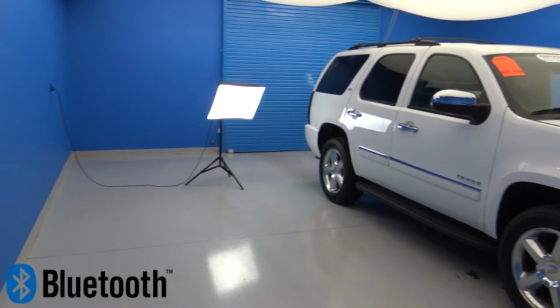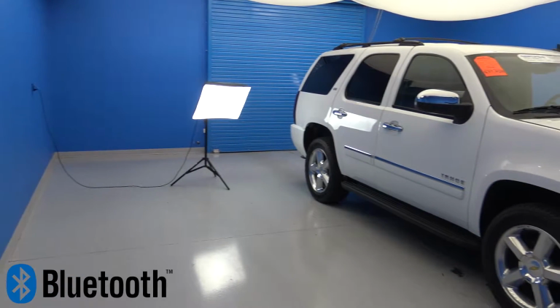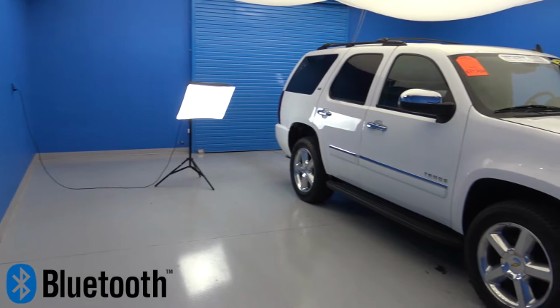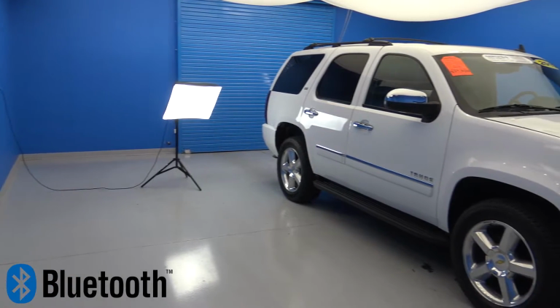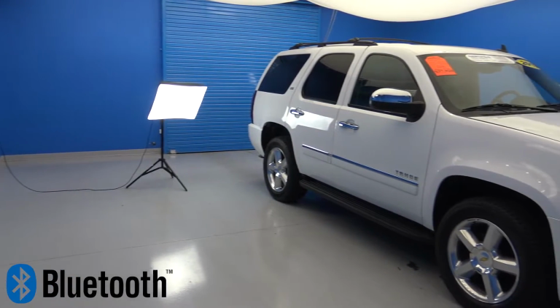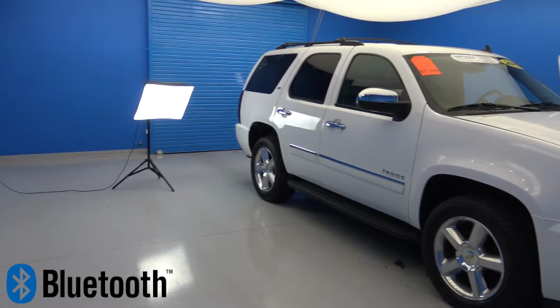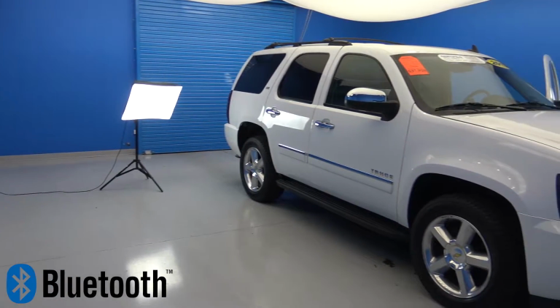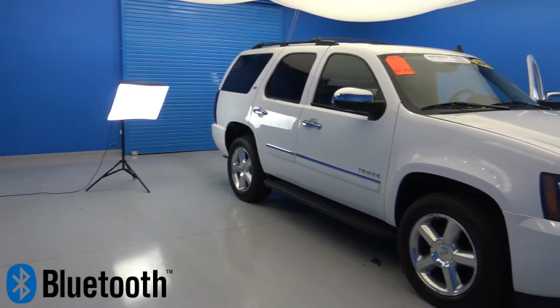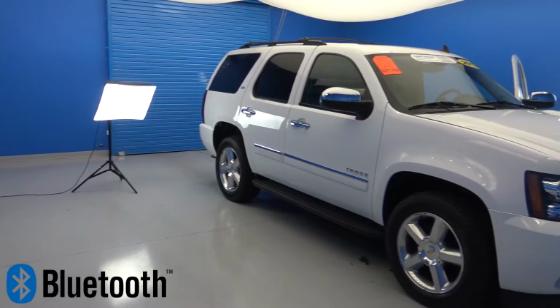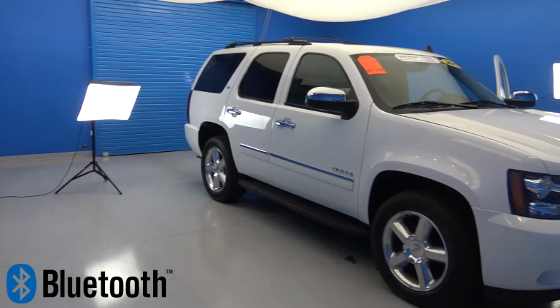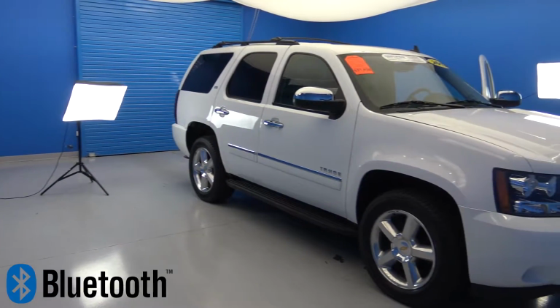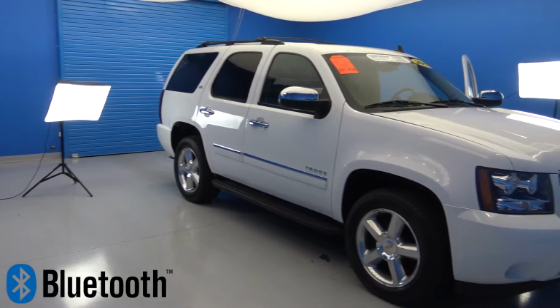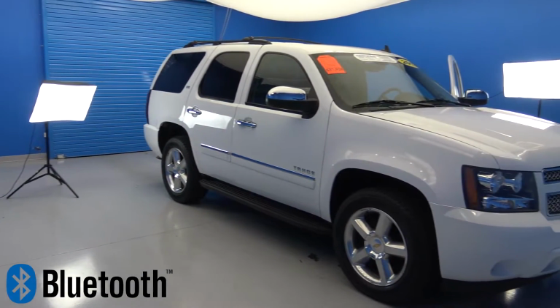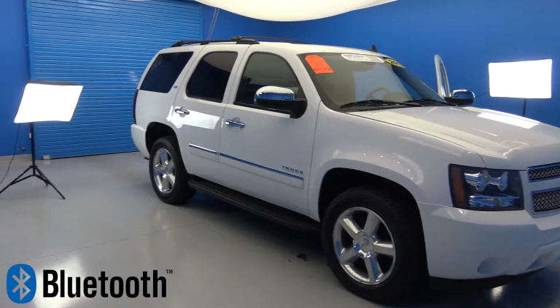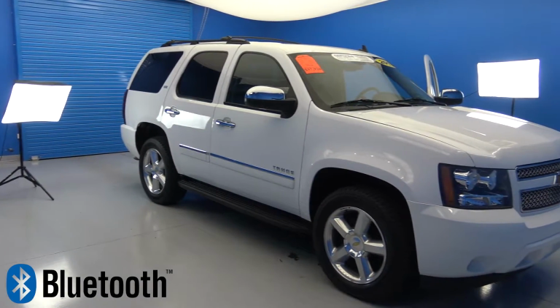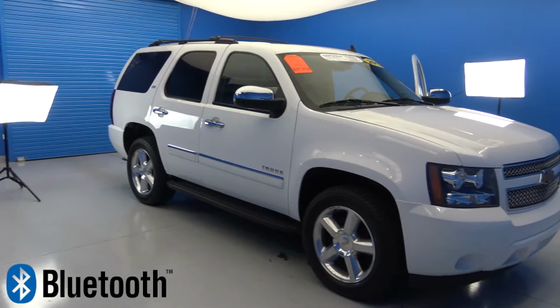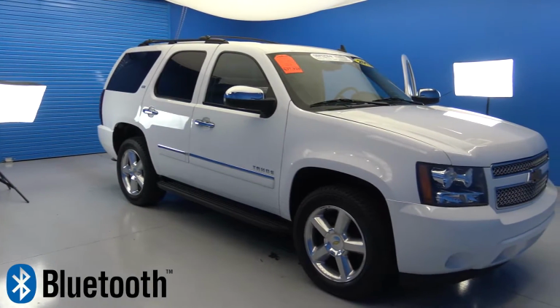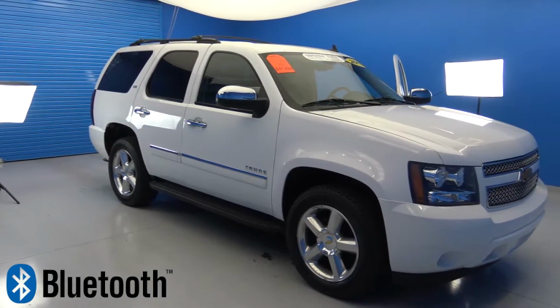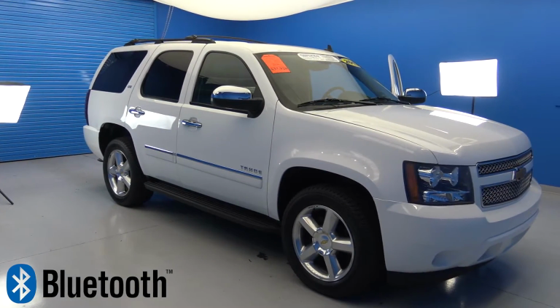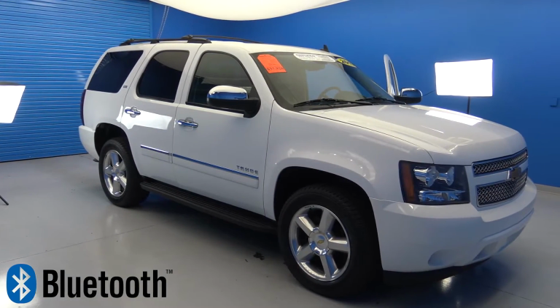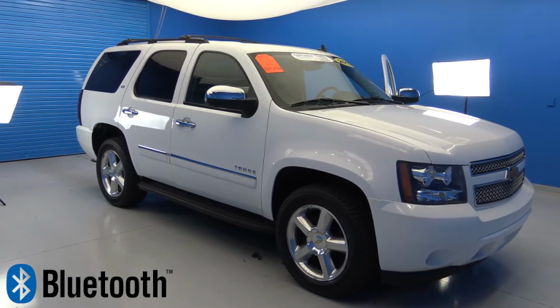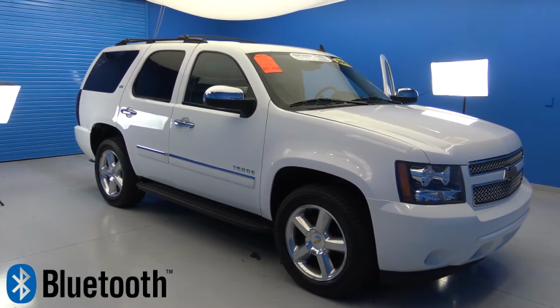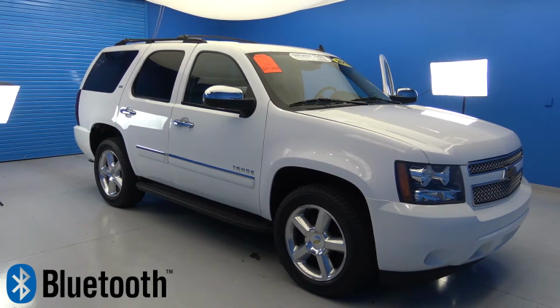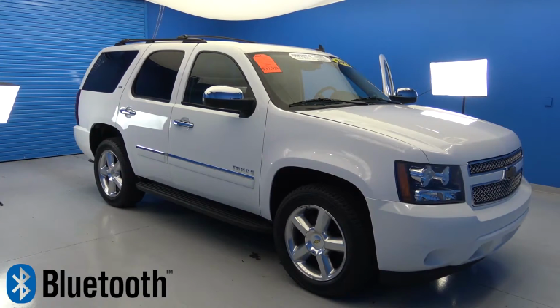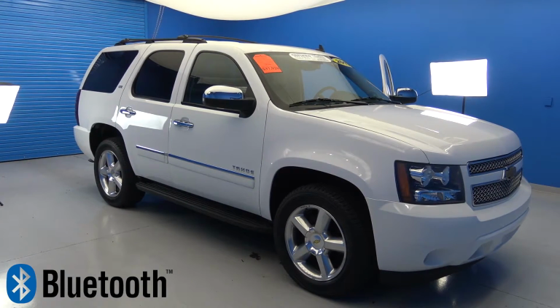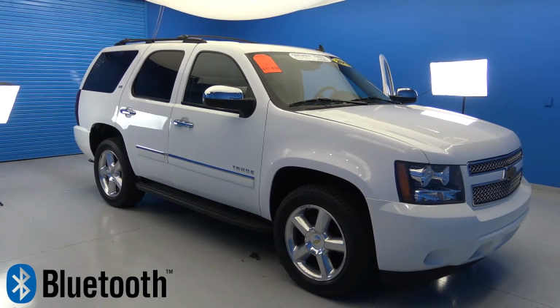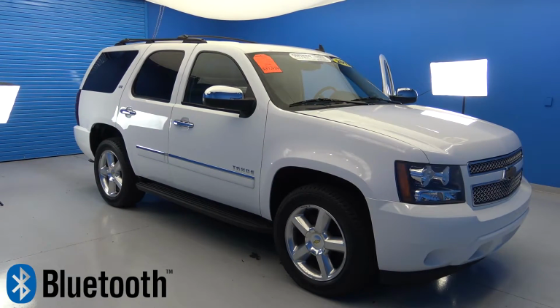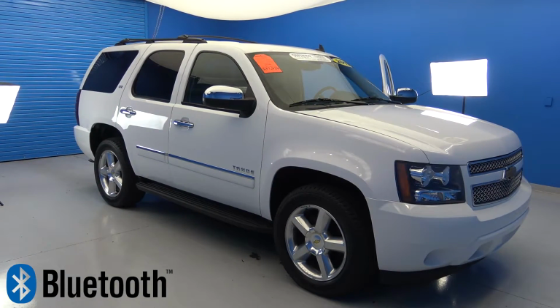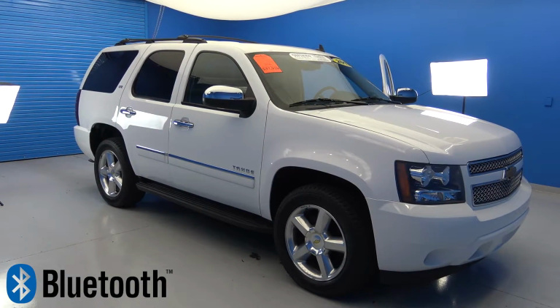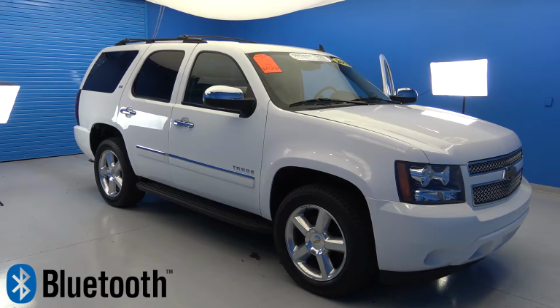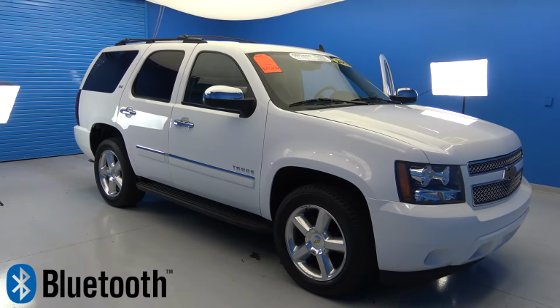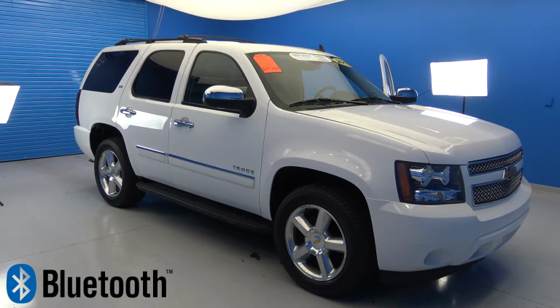In this video, we will be showing you how to connect your Bluetooth to the 2013 Chevy Tahoe.